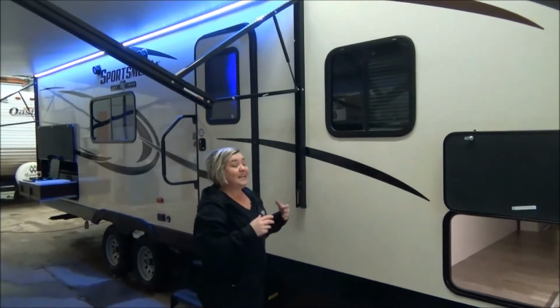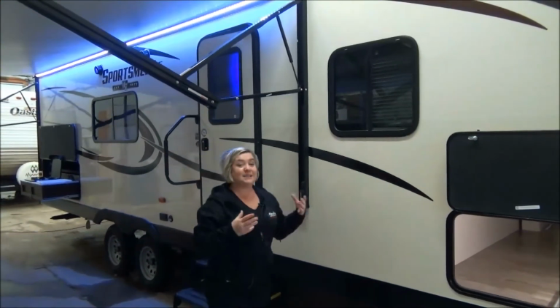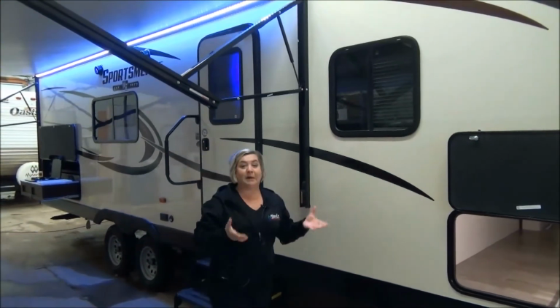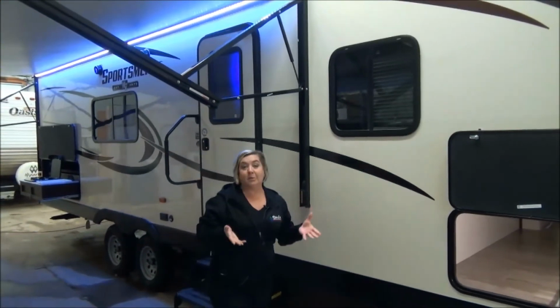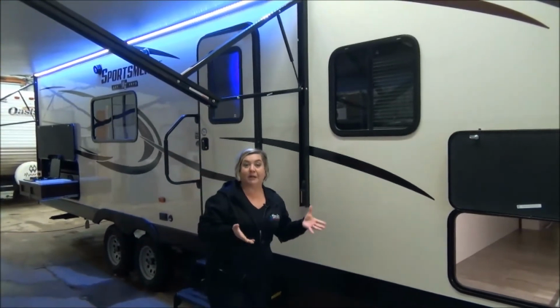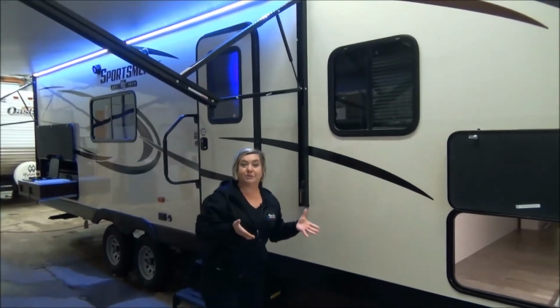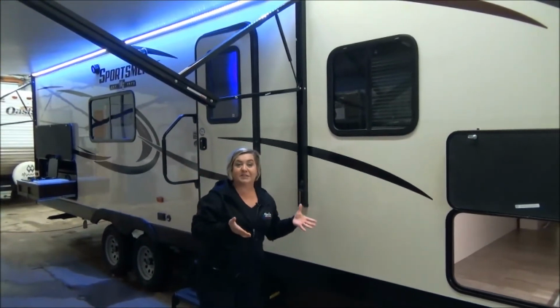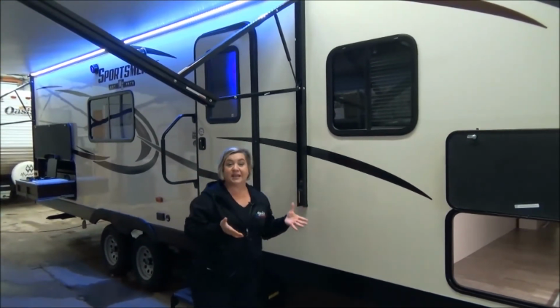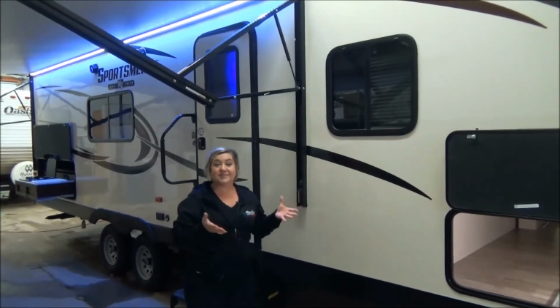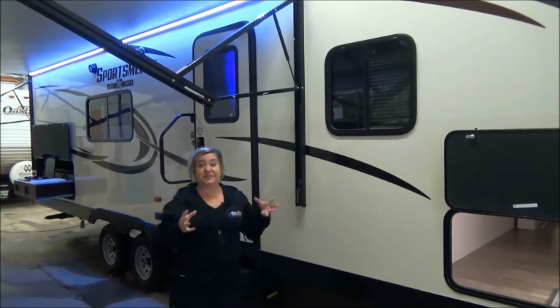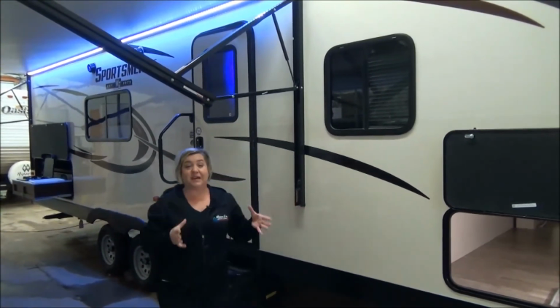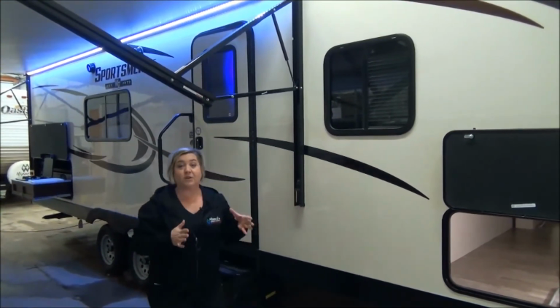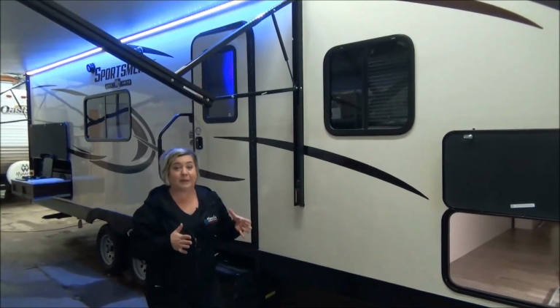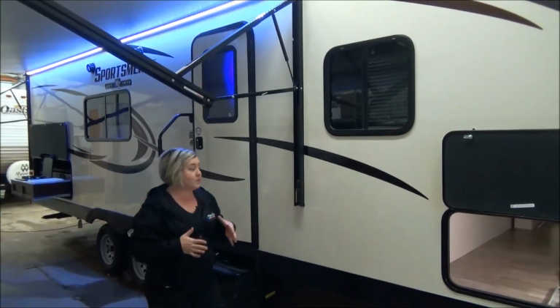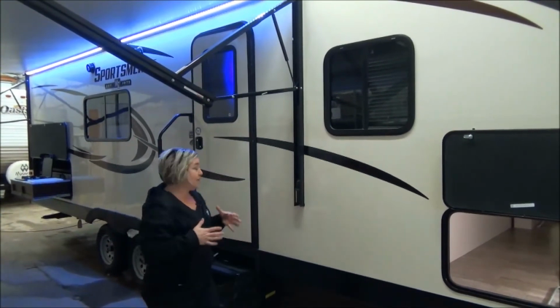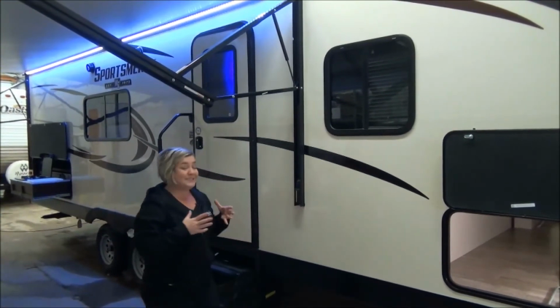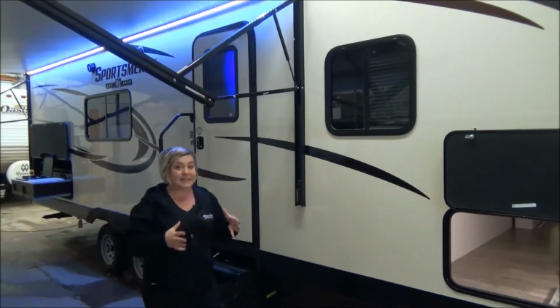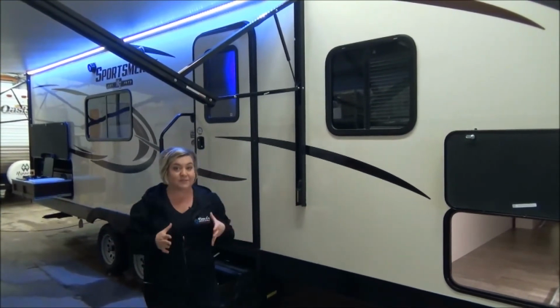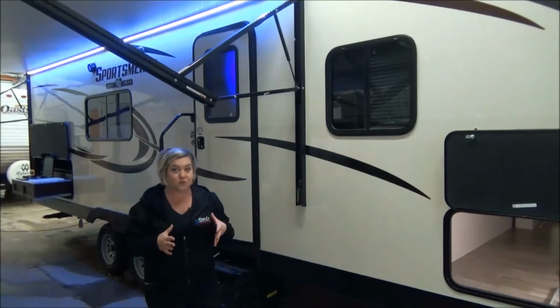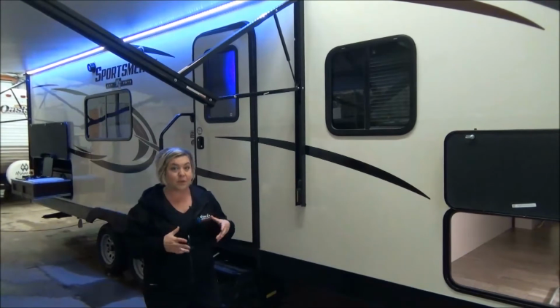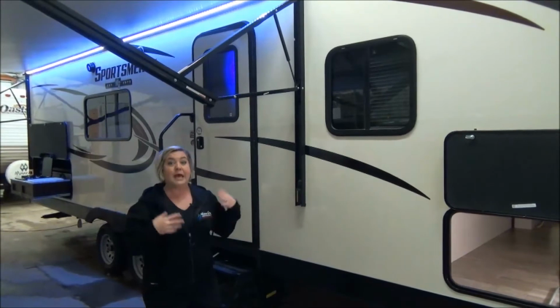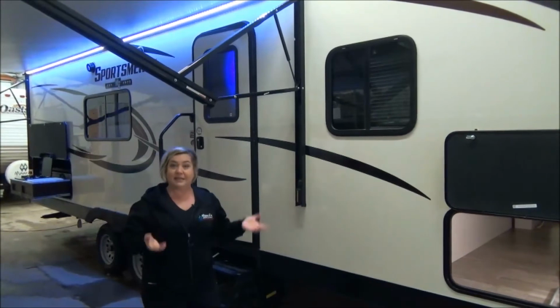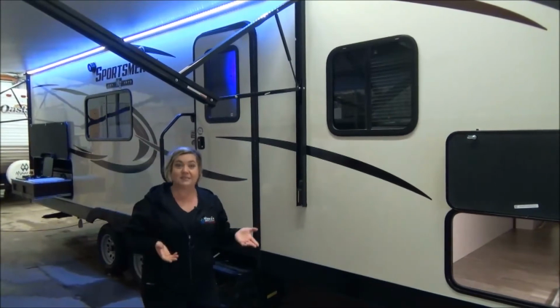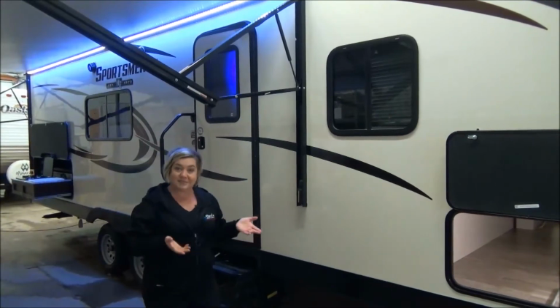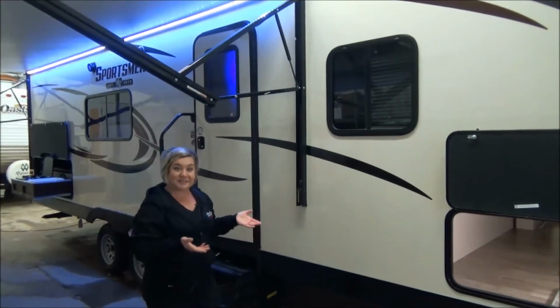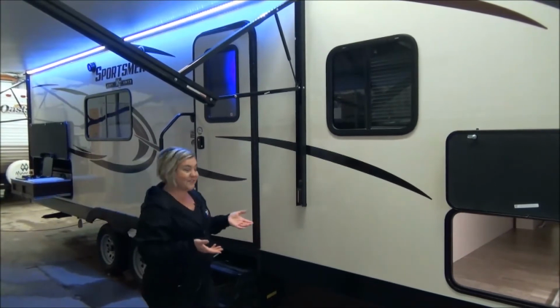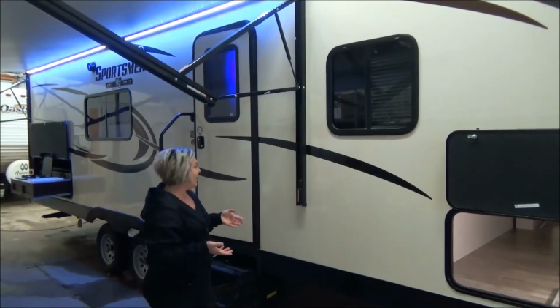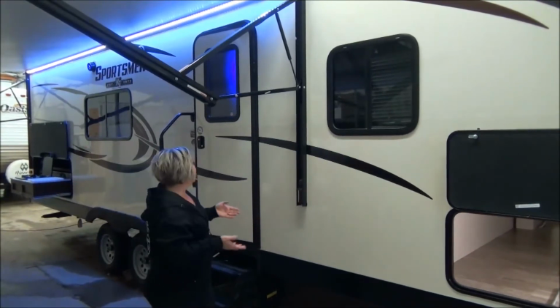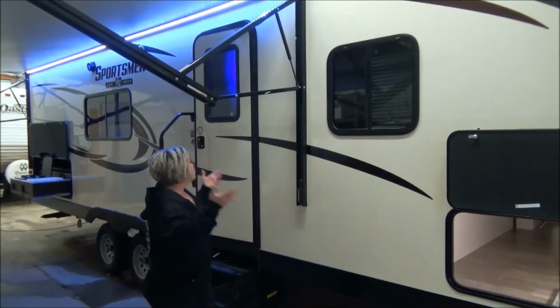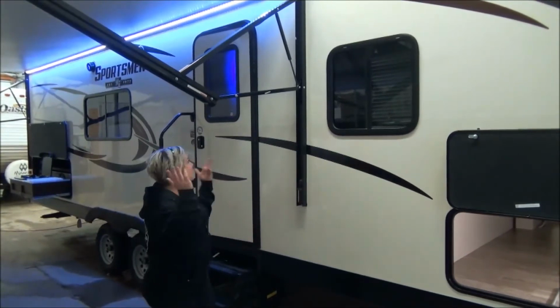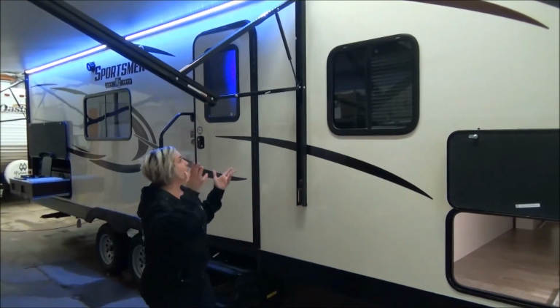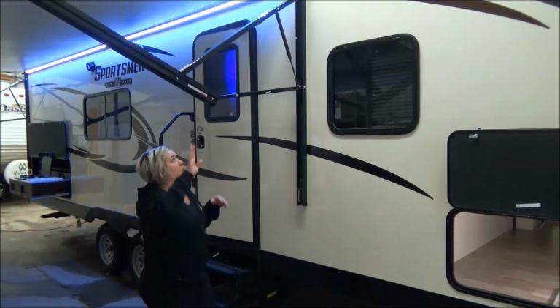It is a bunk model — I should mention that. It's 5,500 pounds, so easily half-tentable, and yes, it still has a slide.